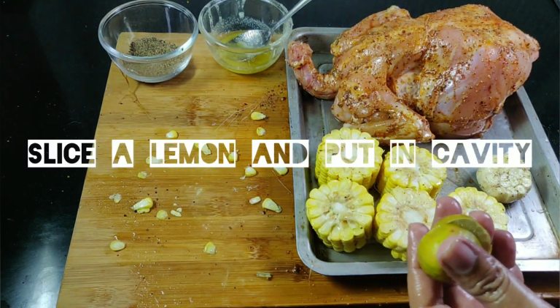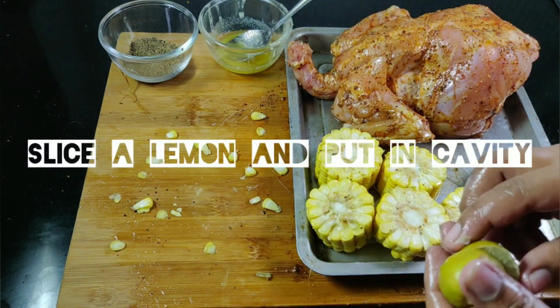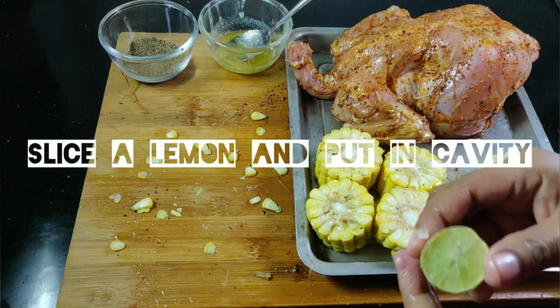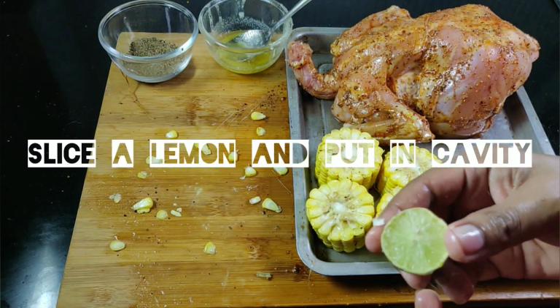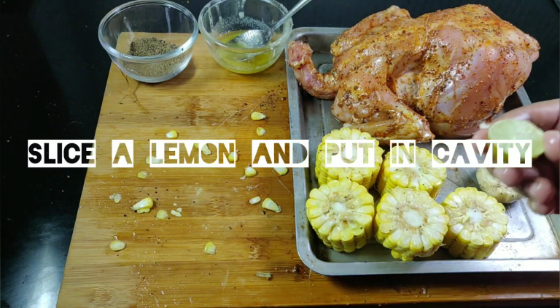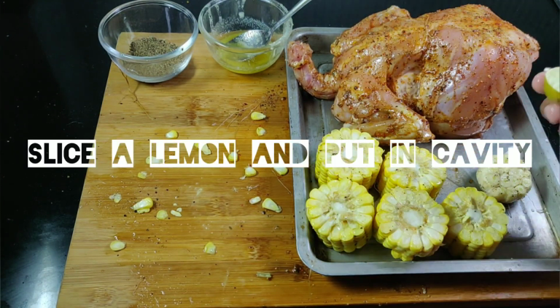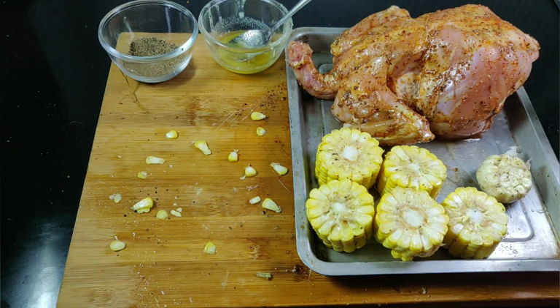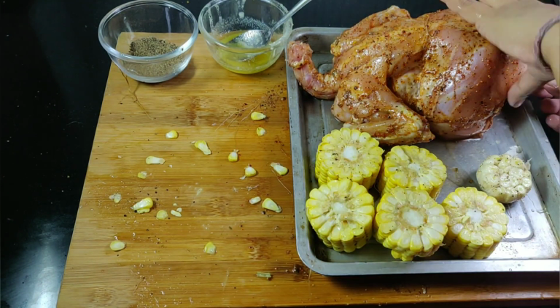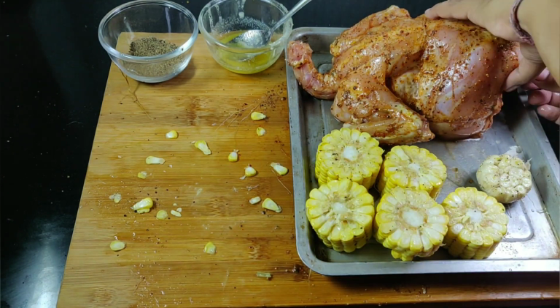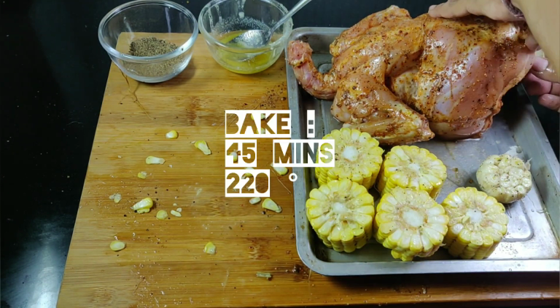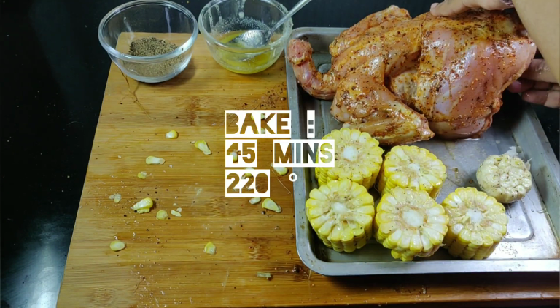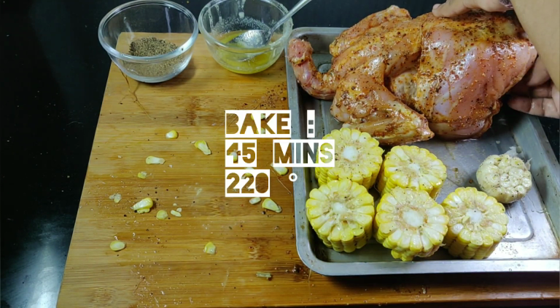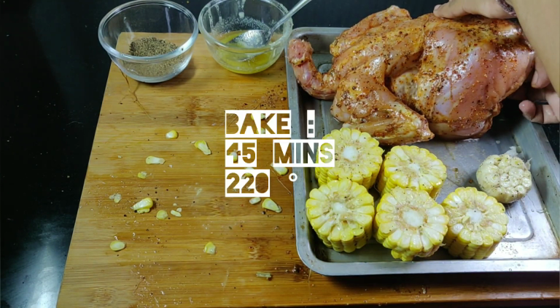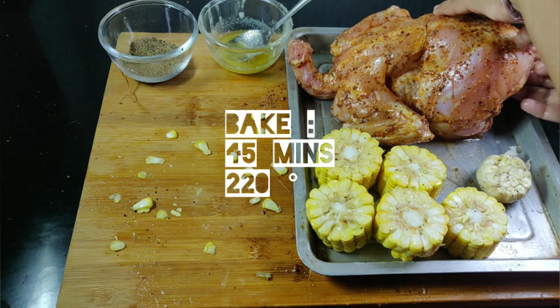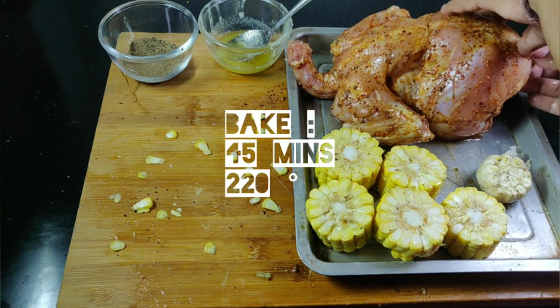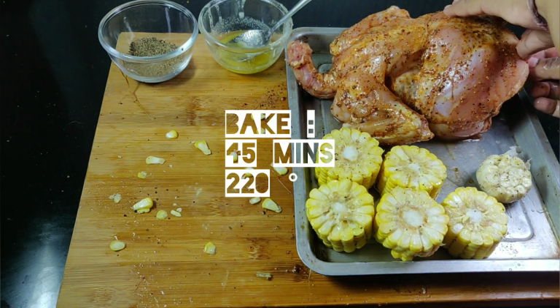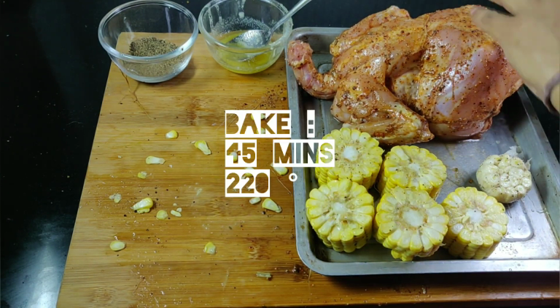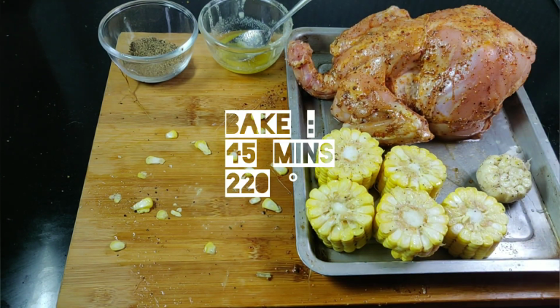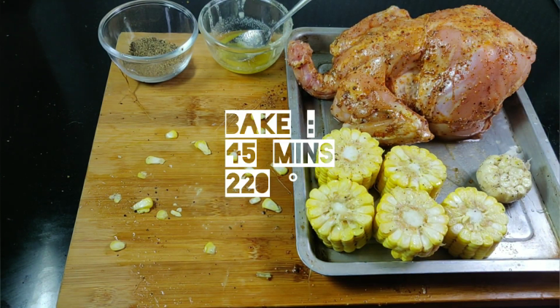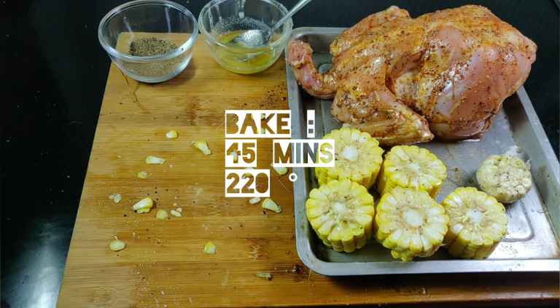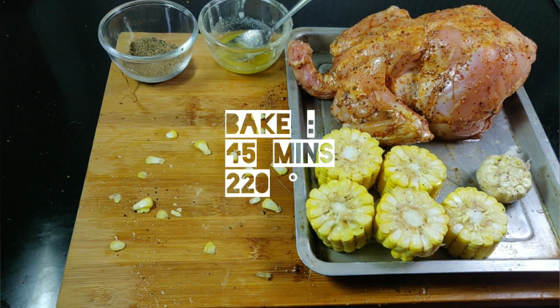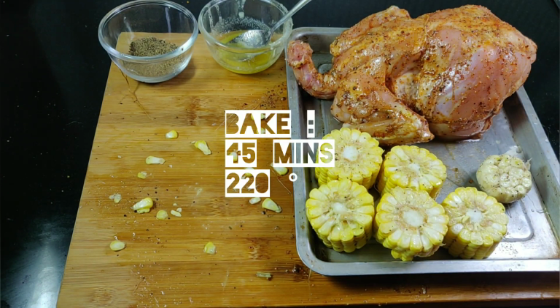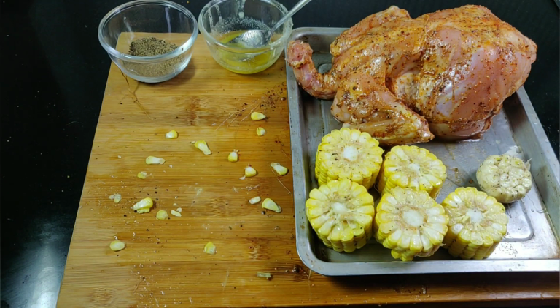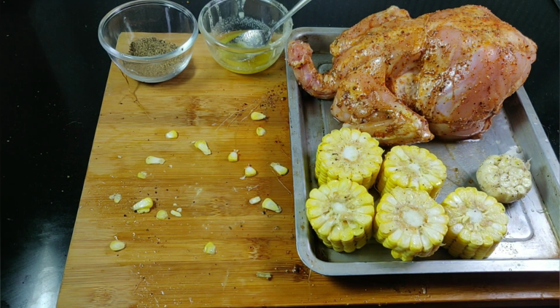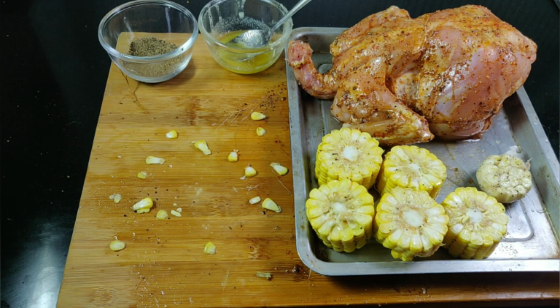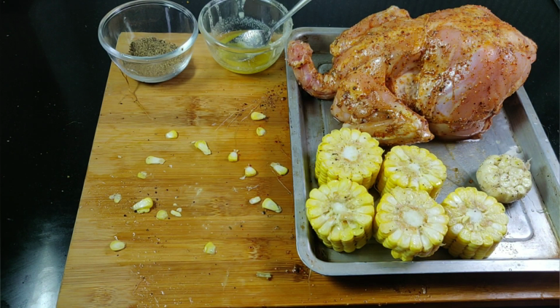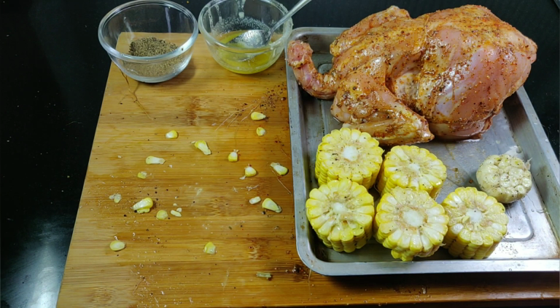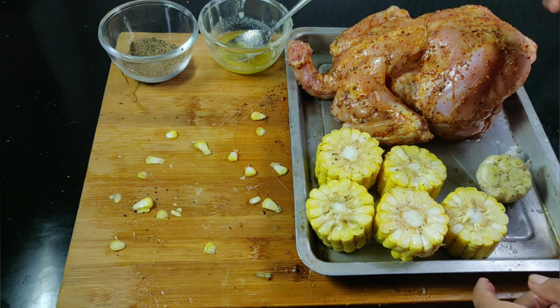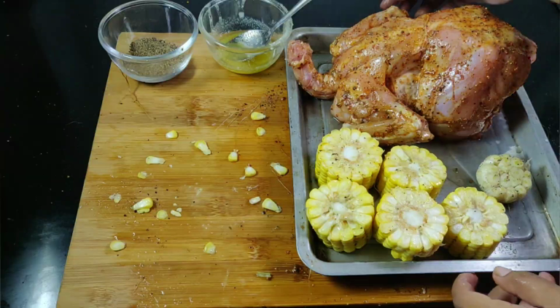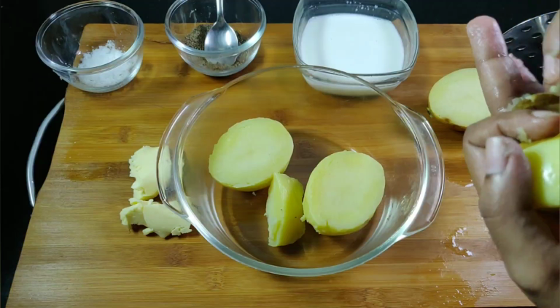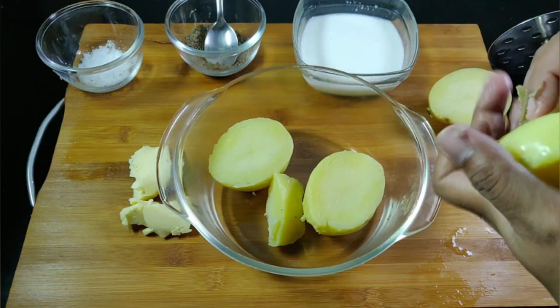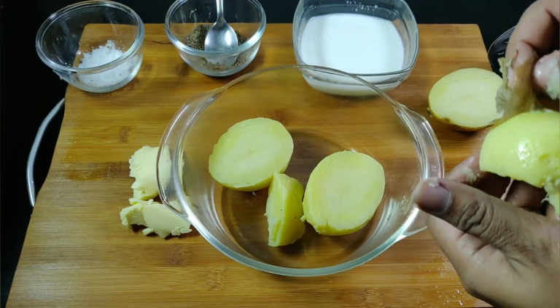Slice a lemon and put in the cavity of the chicken. Bake for 45 minutes at 220 degrees.